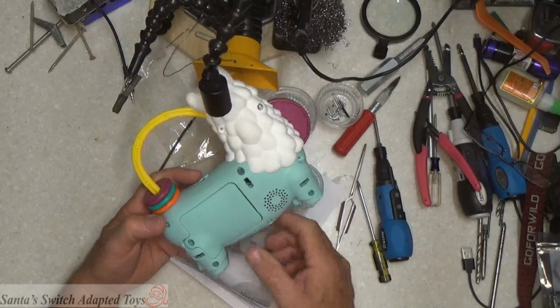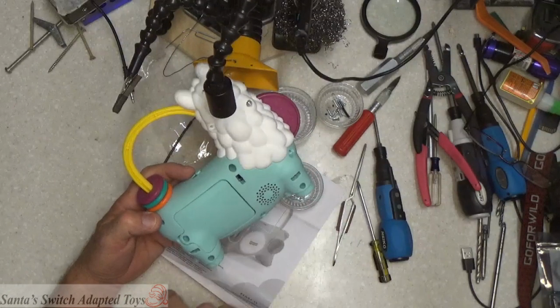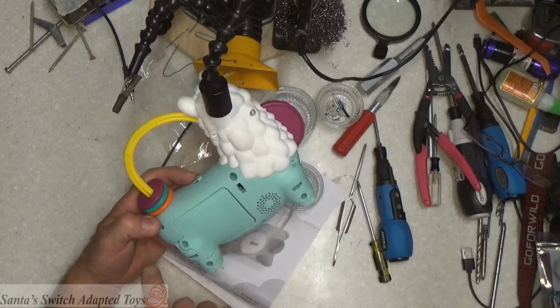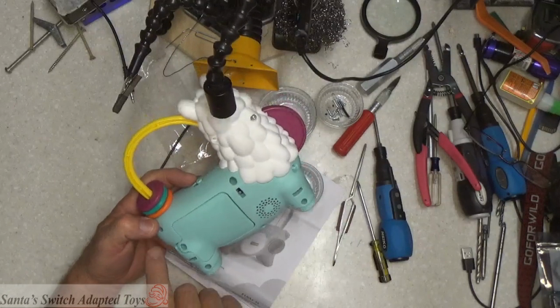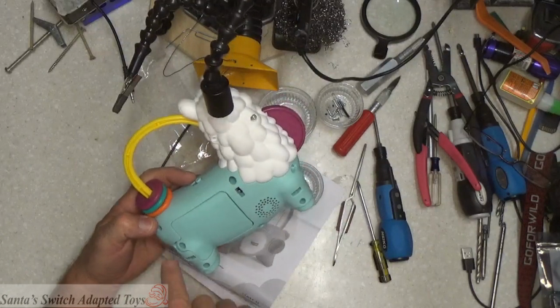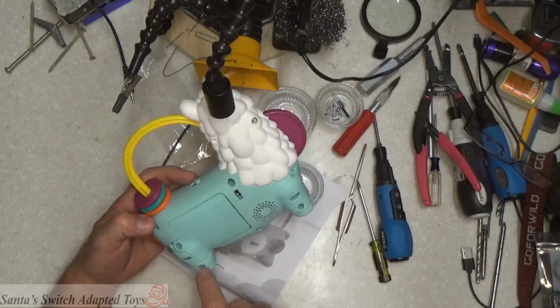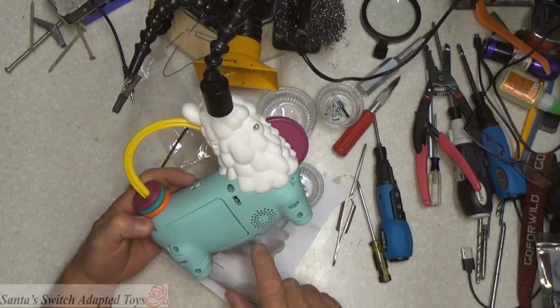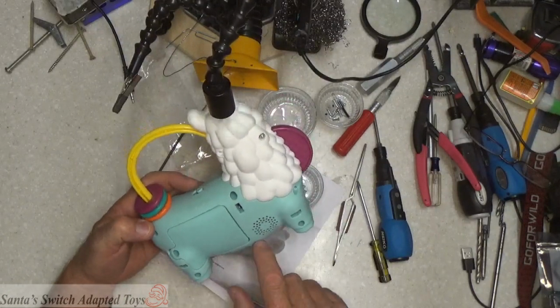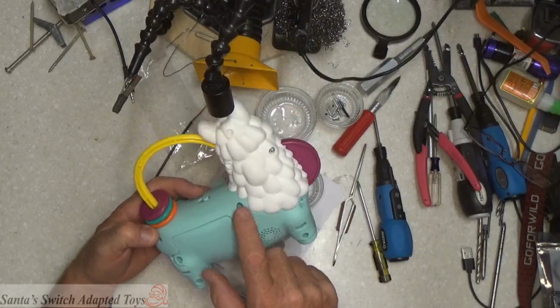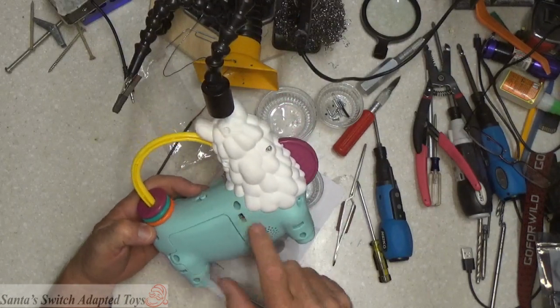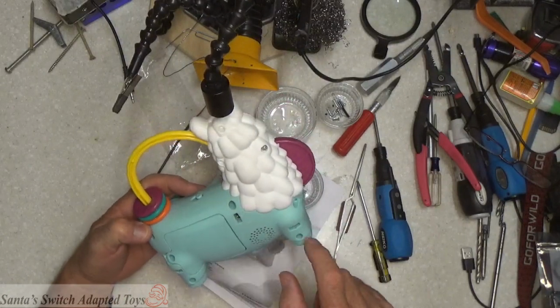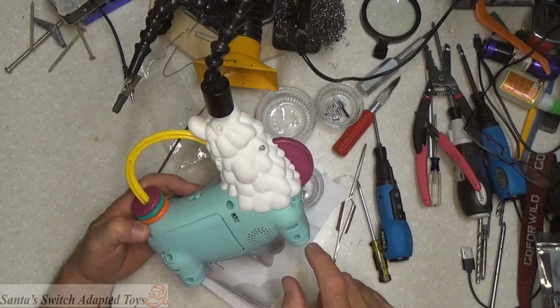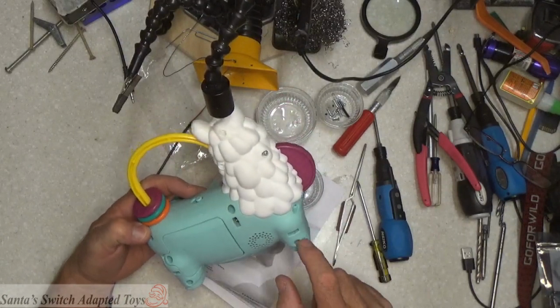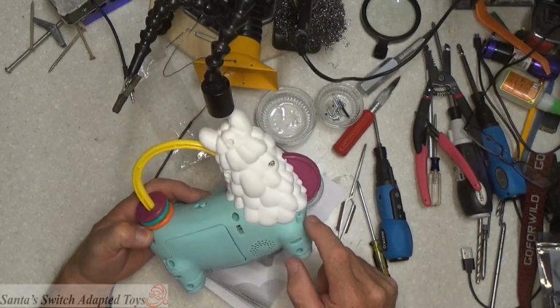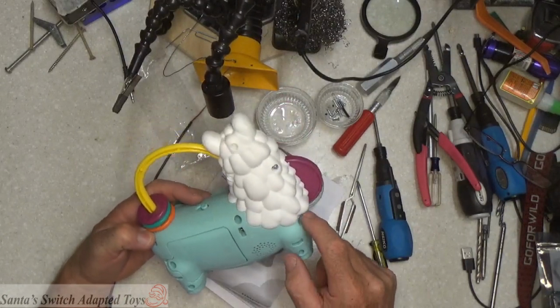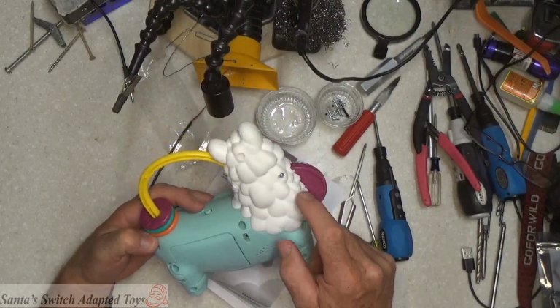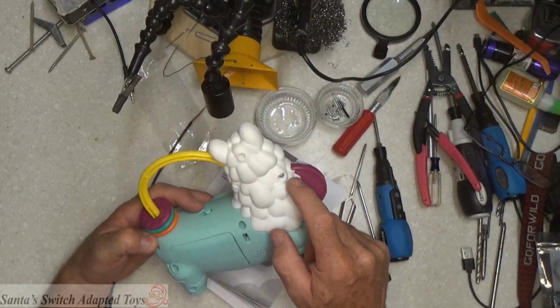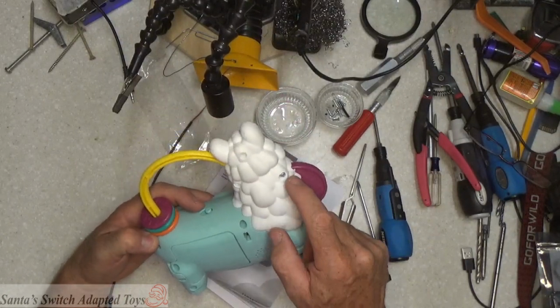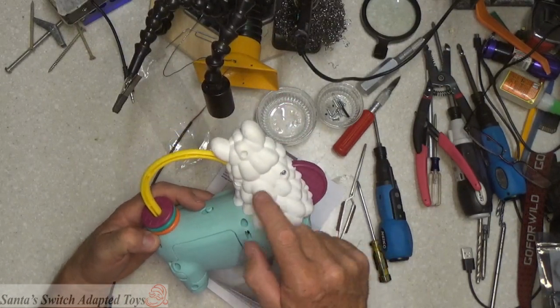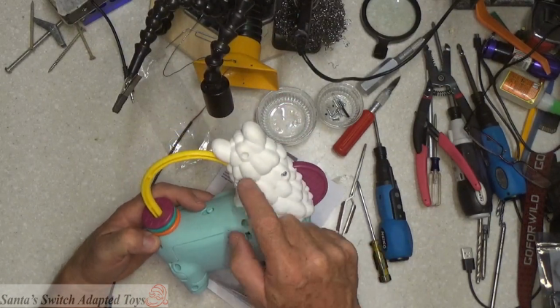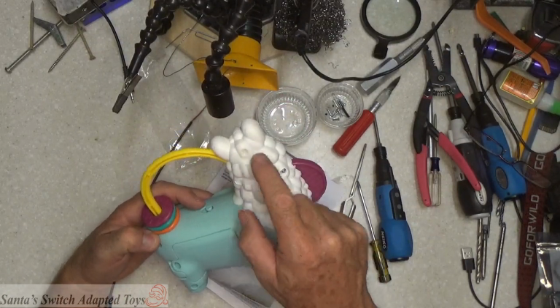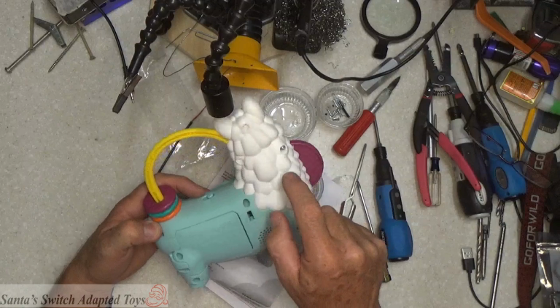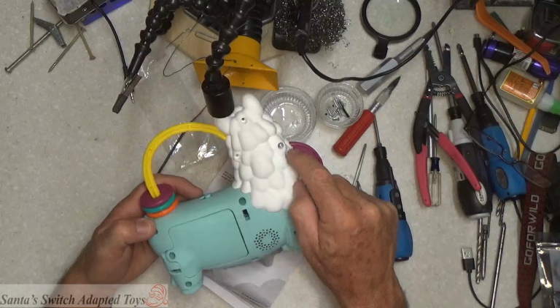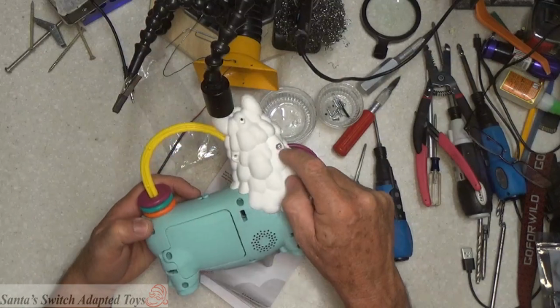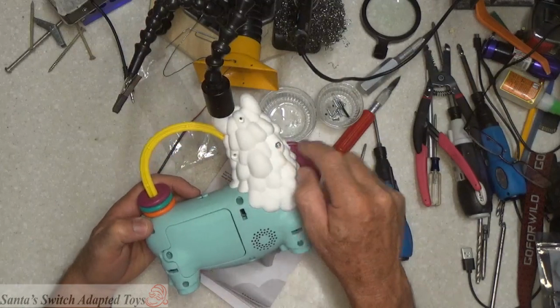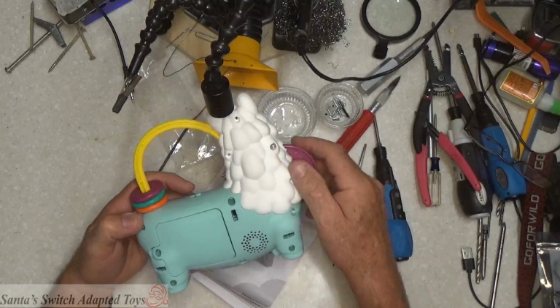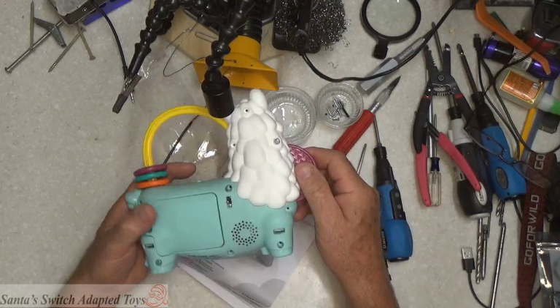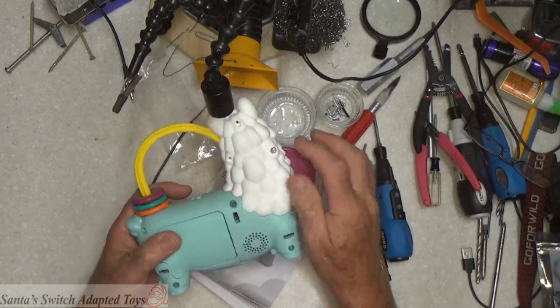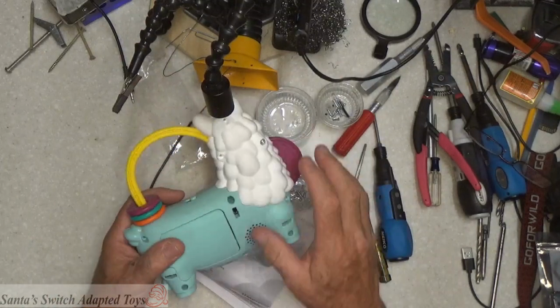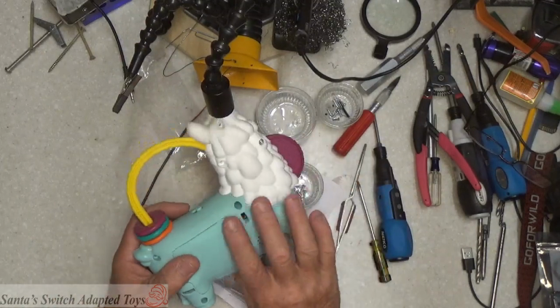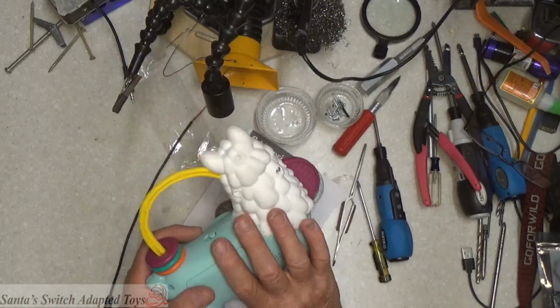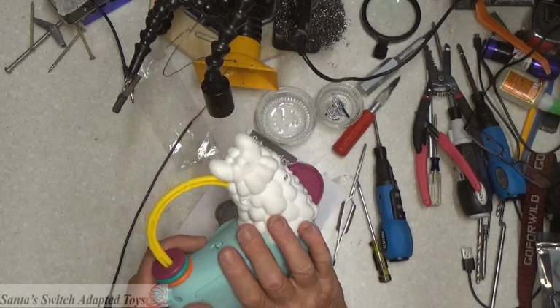There was one, two, three, four, five, six, seven, eight, nine screws. I couldn't get that one out of there, so it's okay.